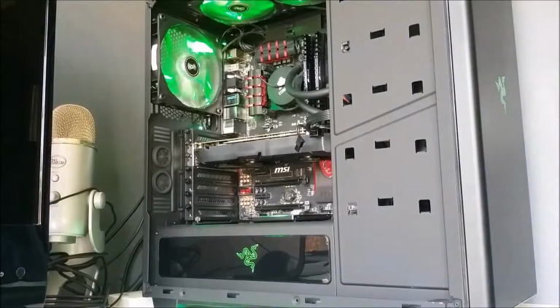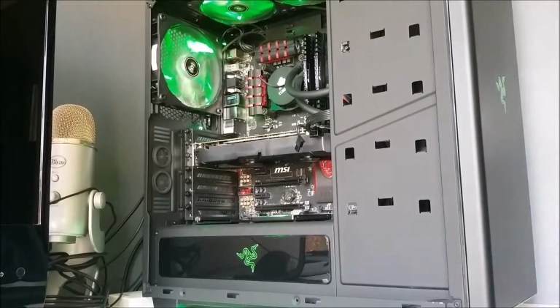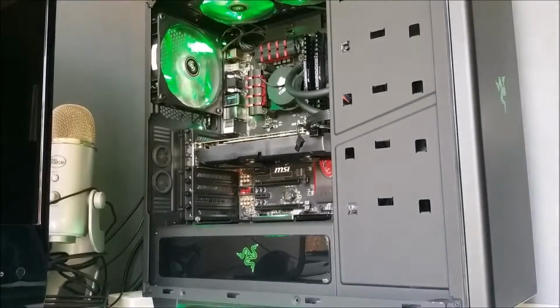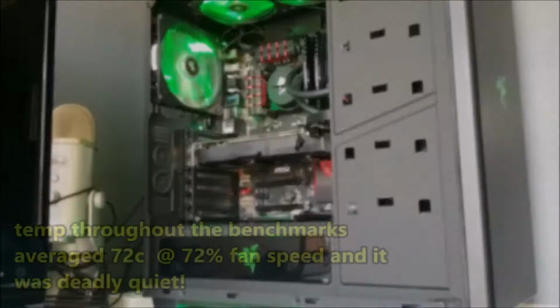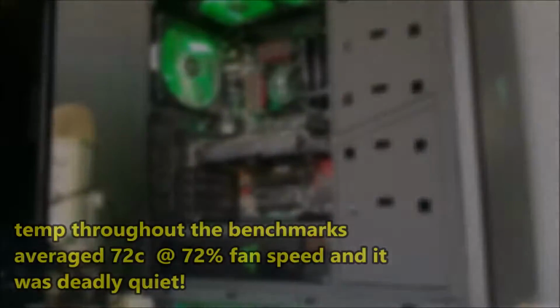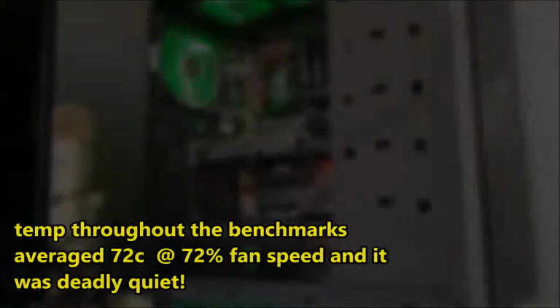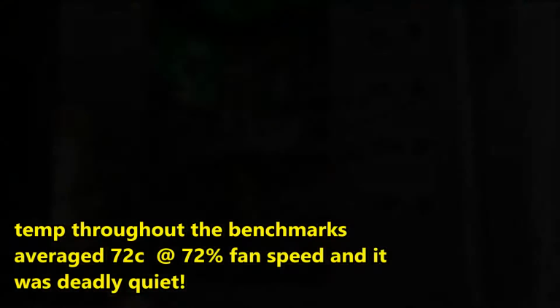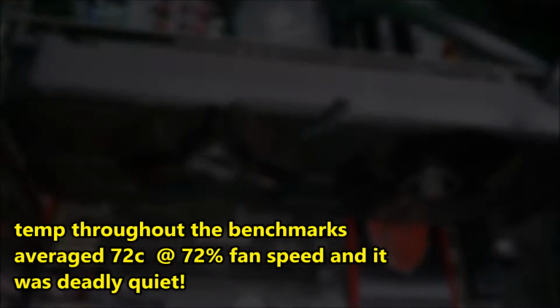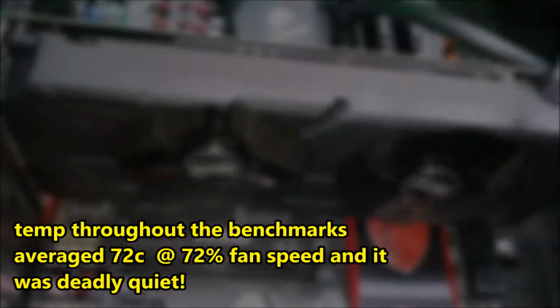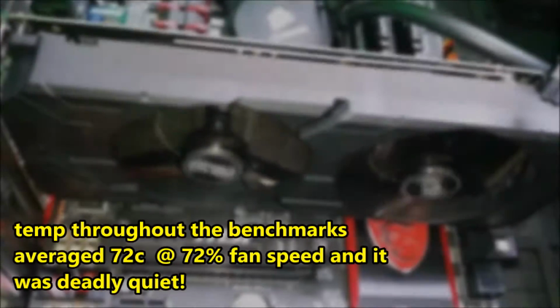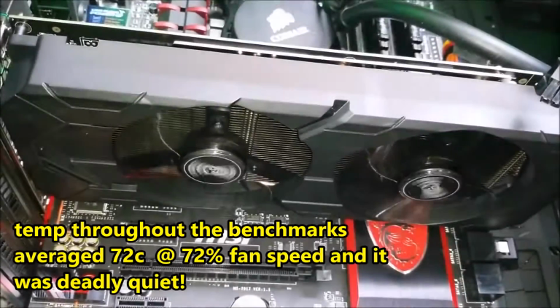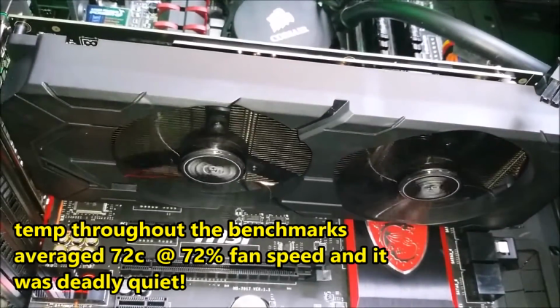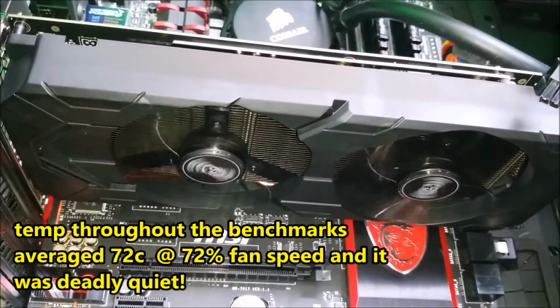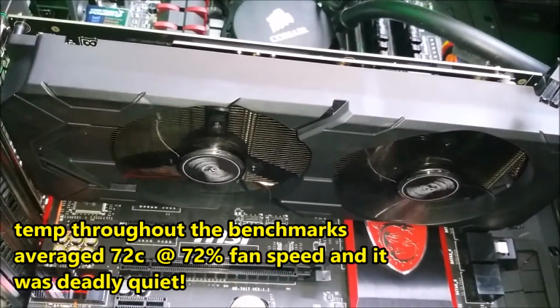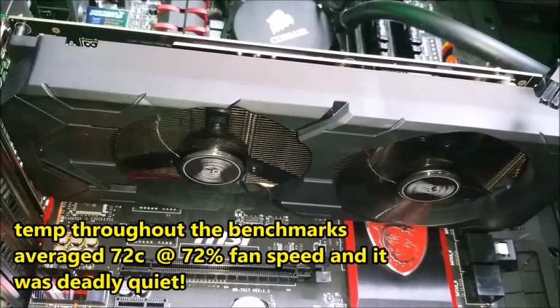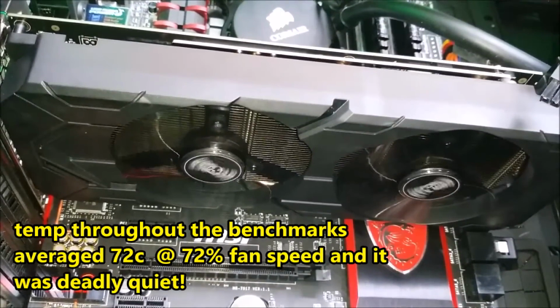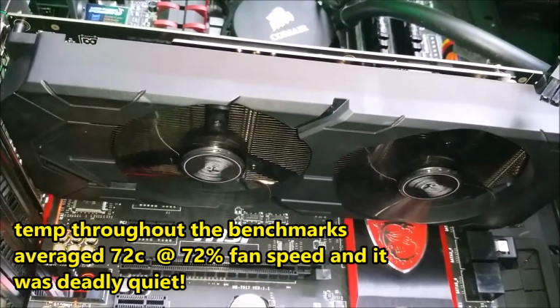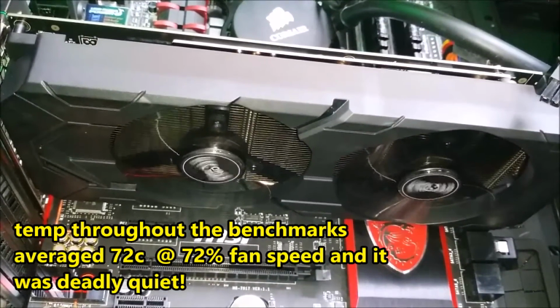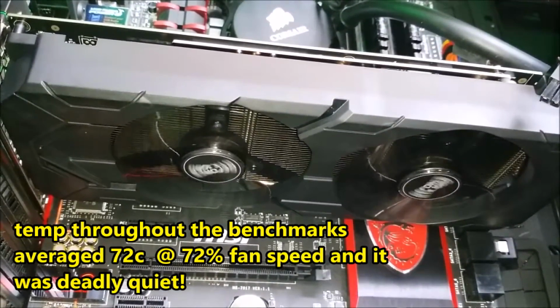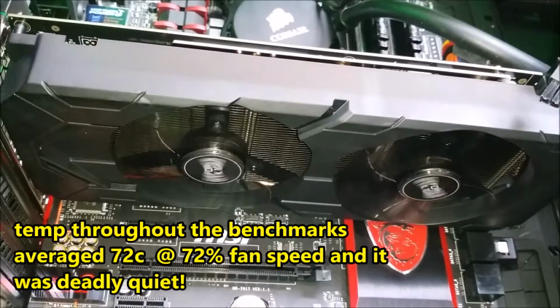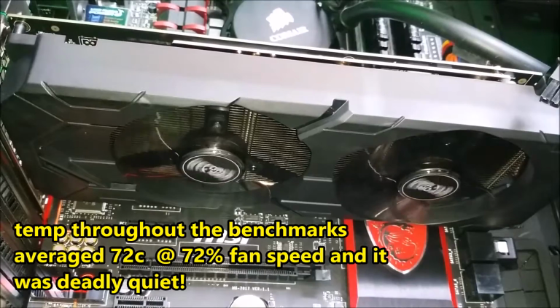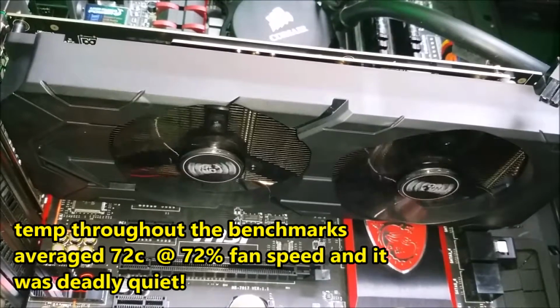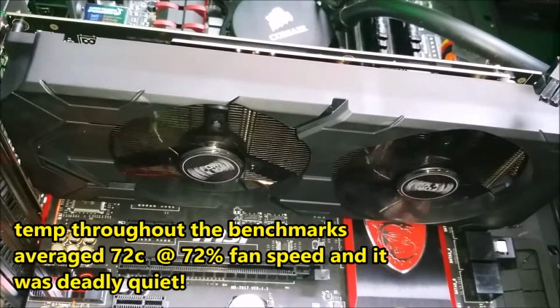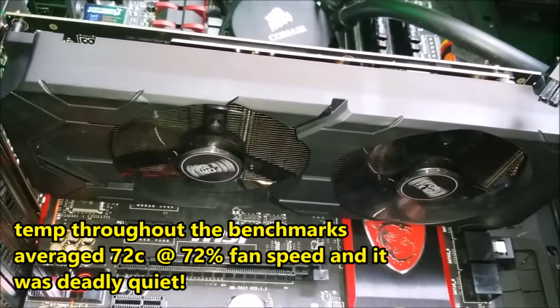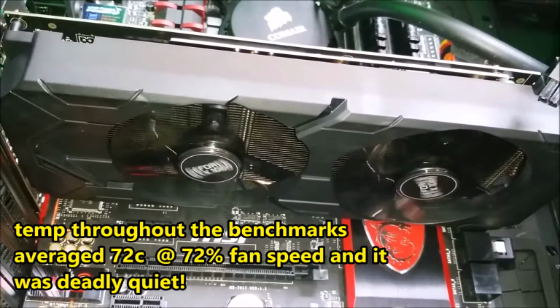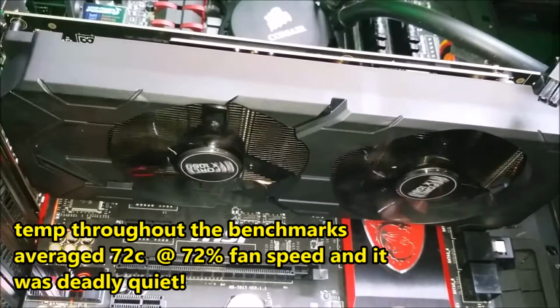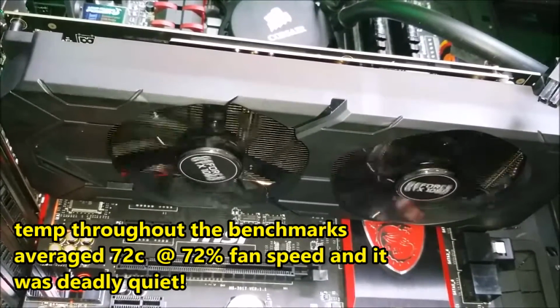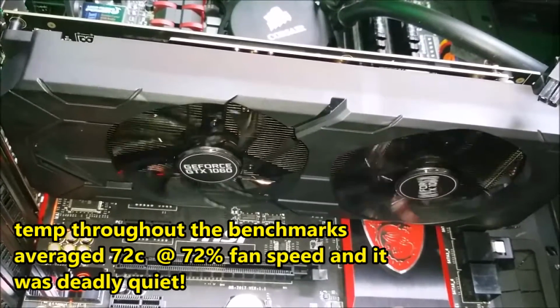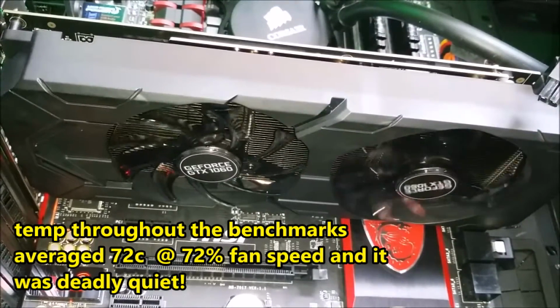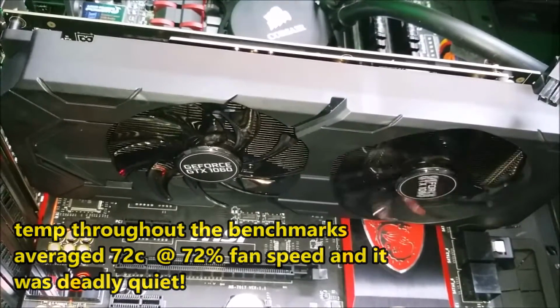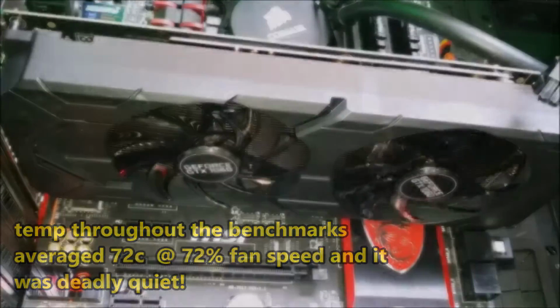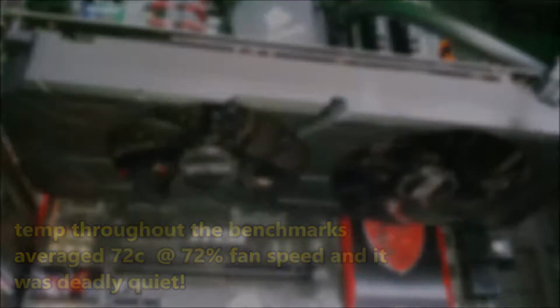With all that pointless nonsense being said, let's get into the benchmarks!